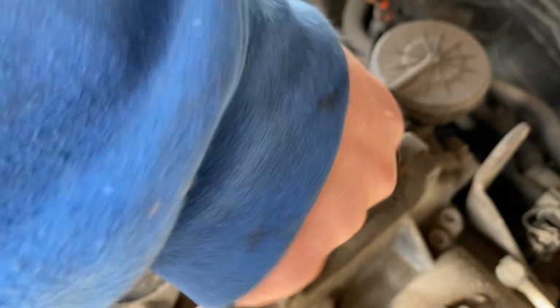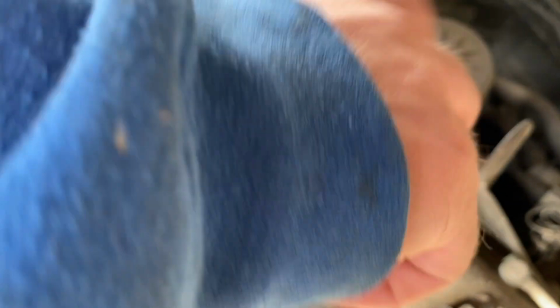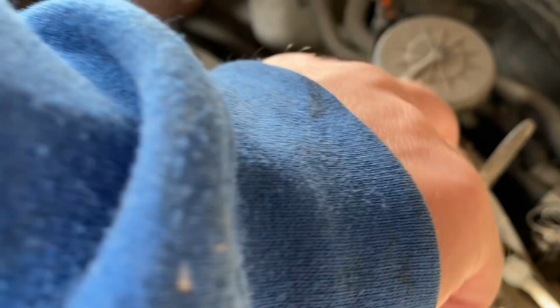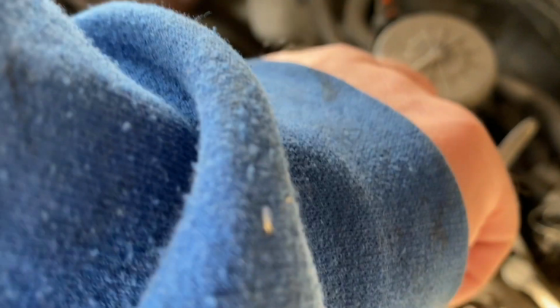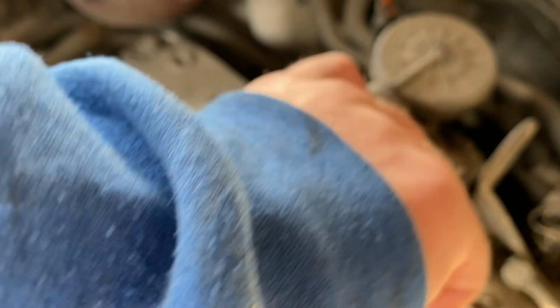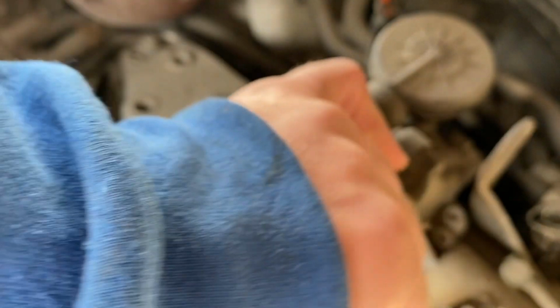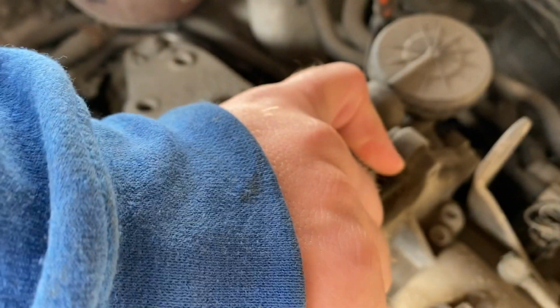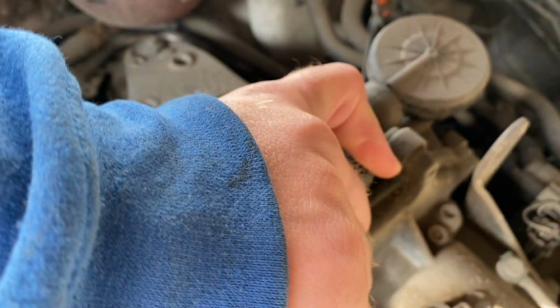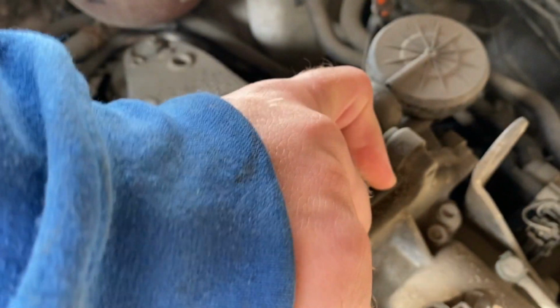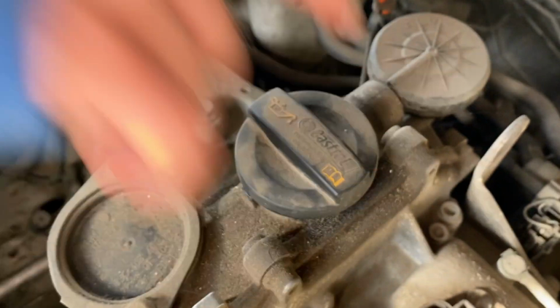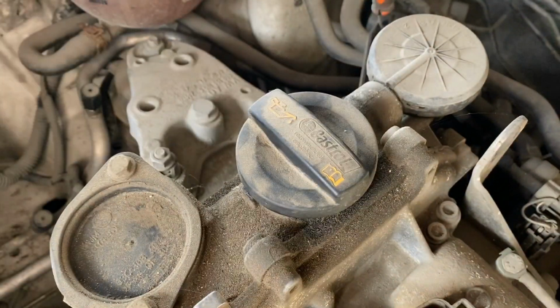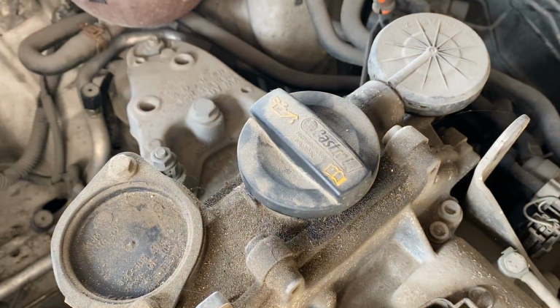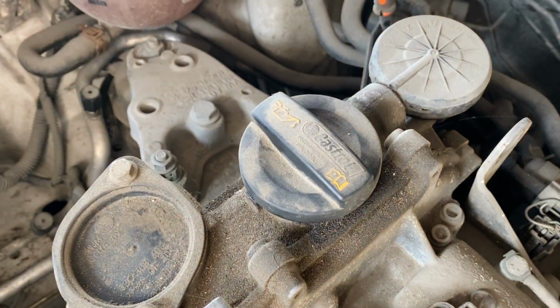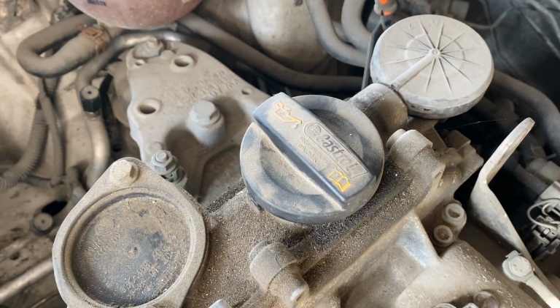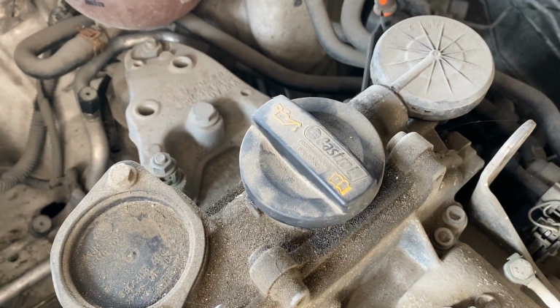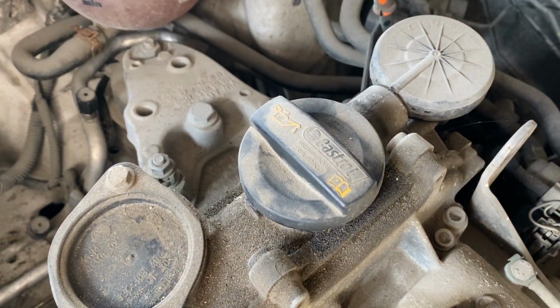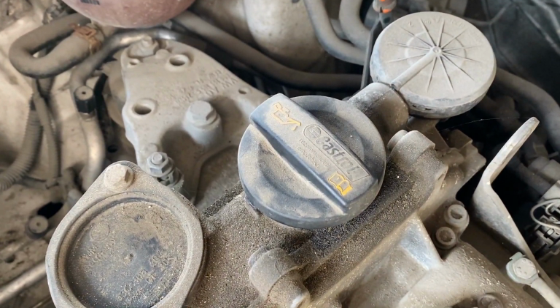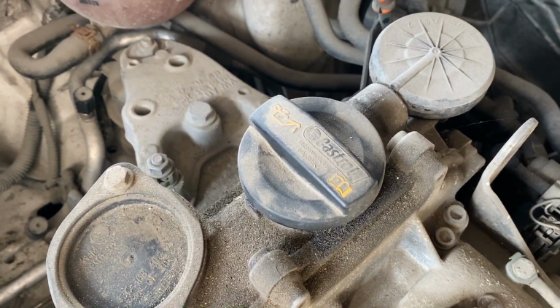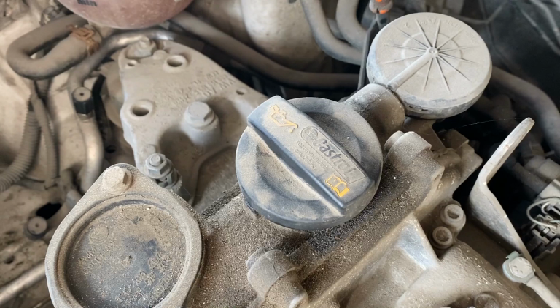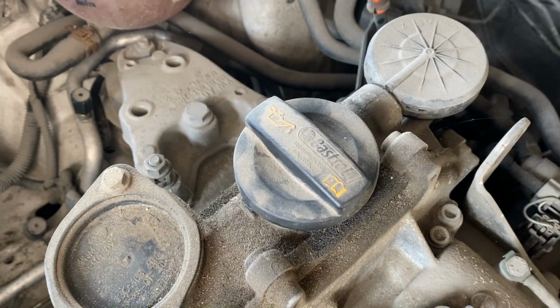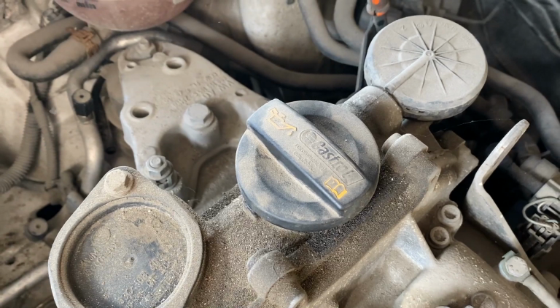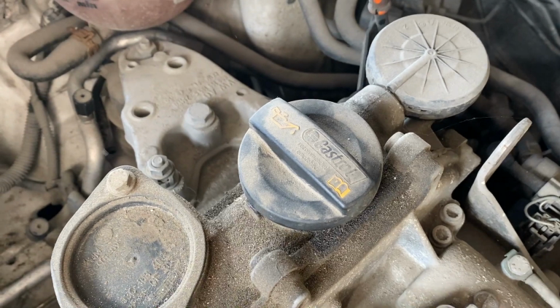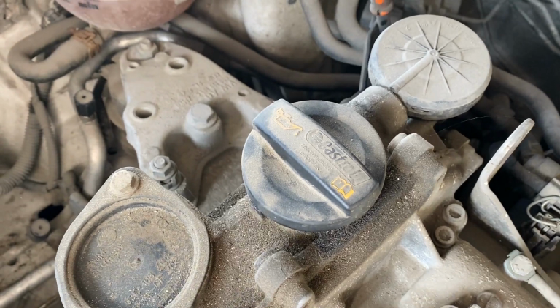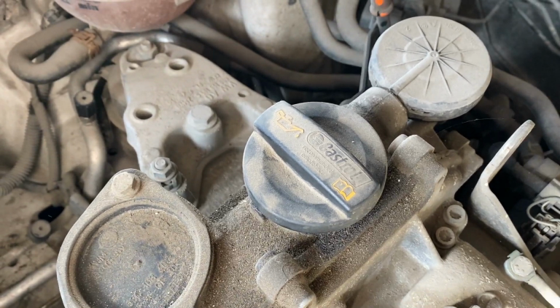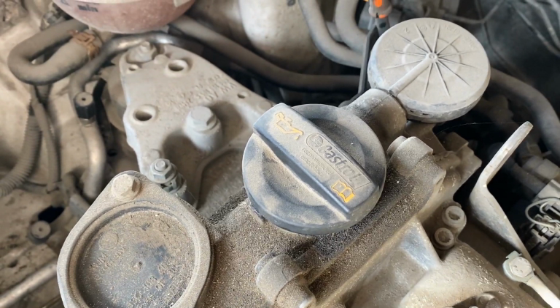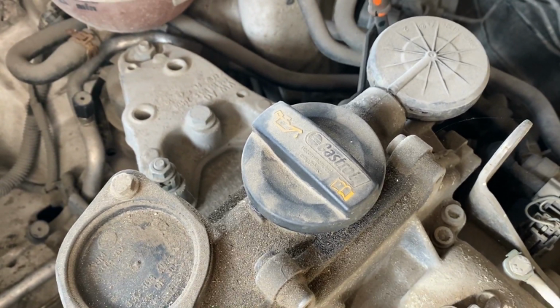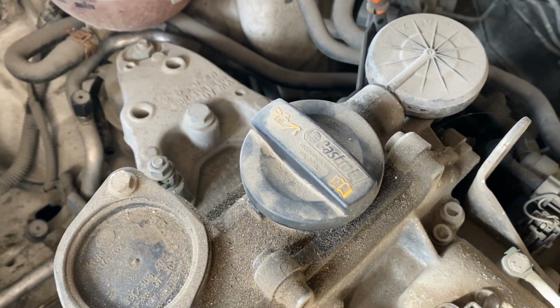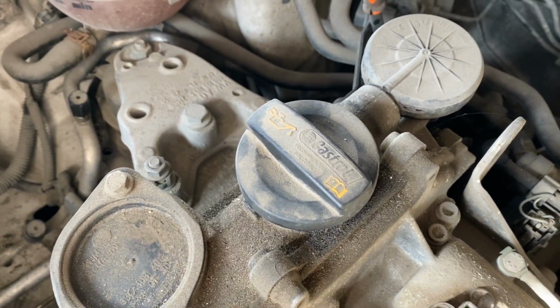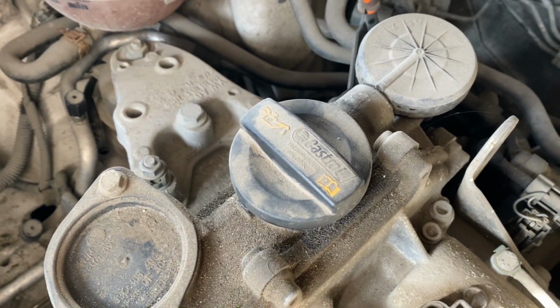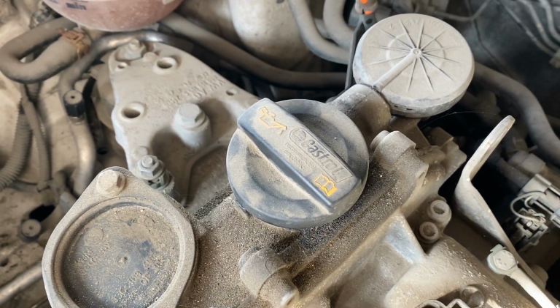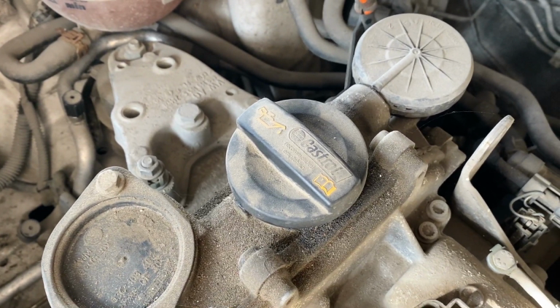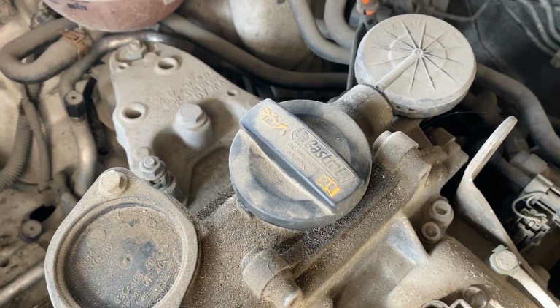We can put back the fill cap and that was it. If you like this video, please like and subscribe.